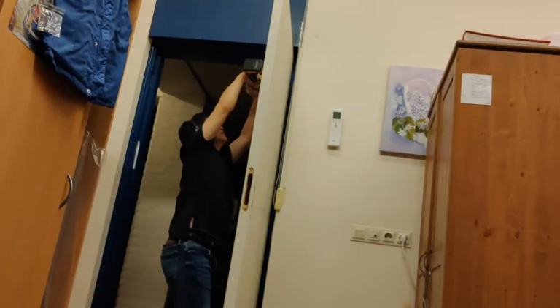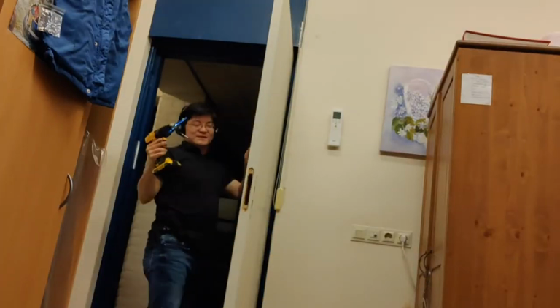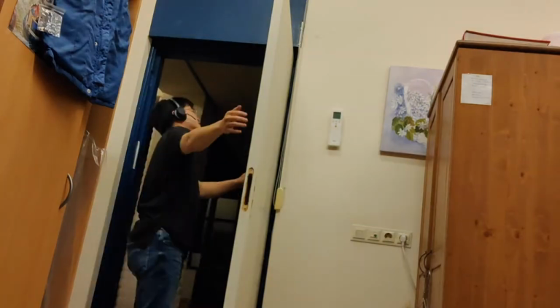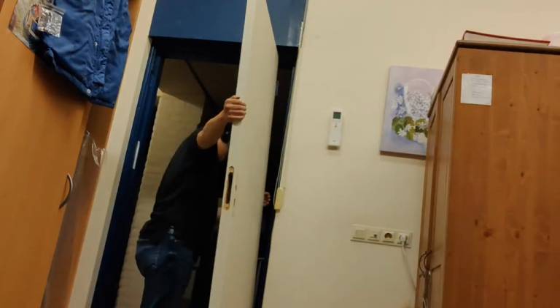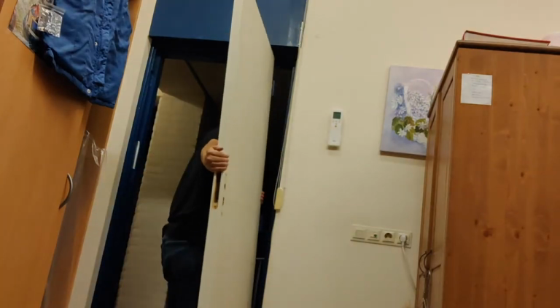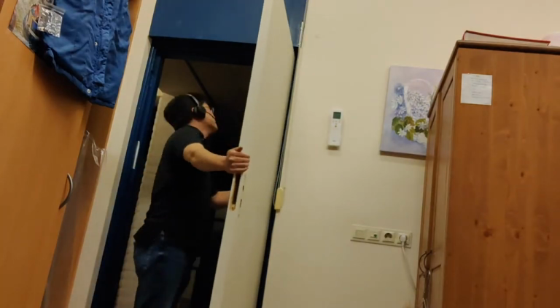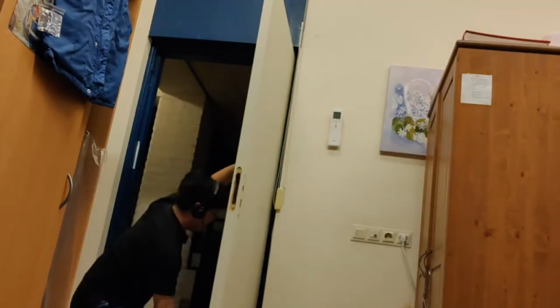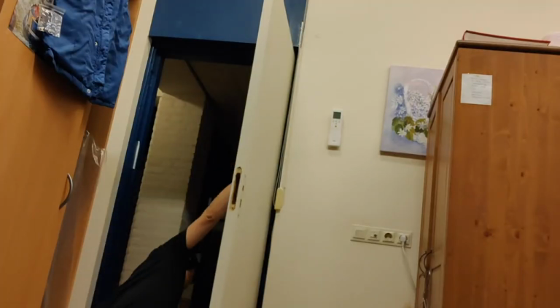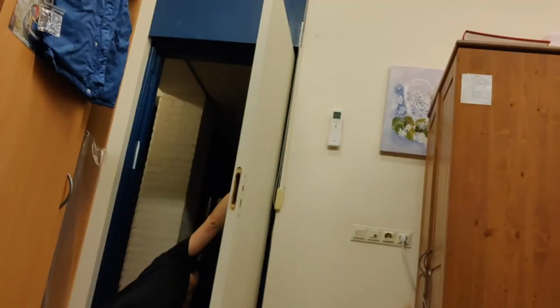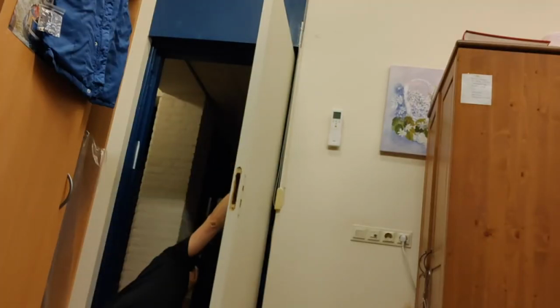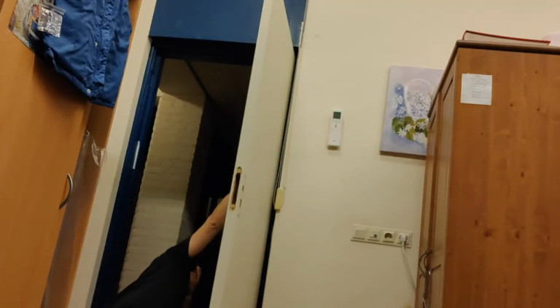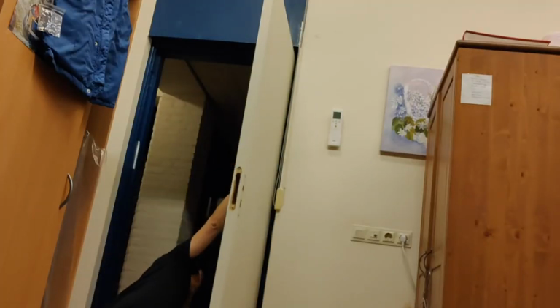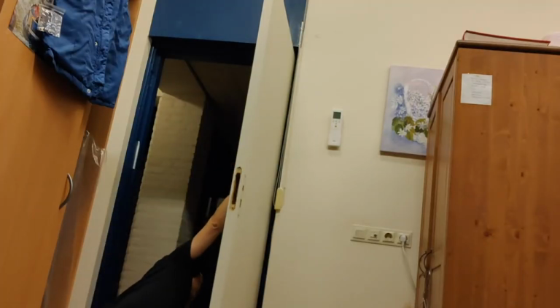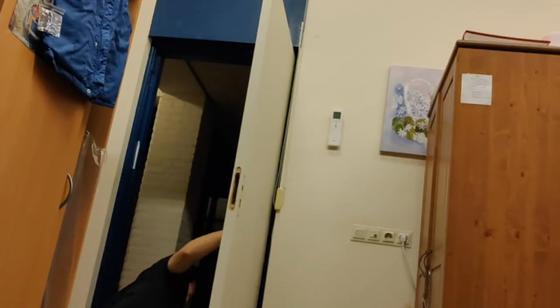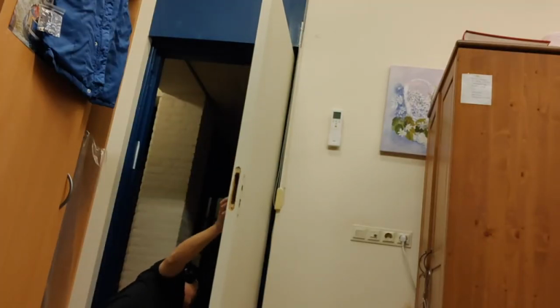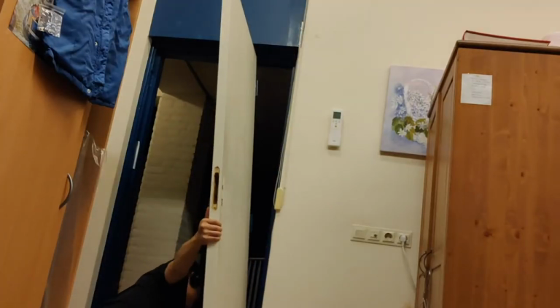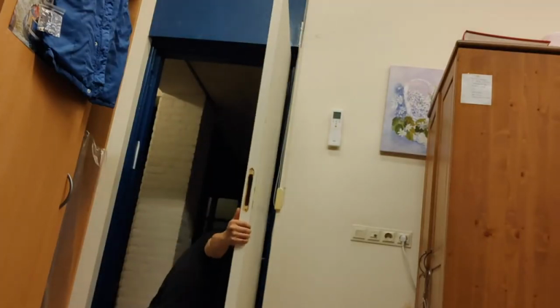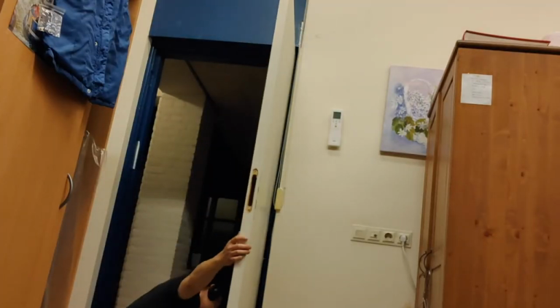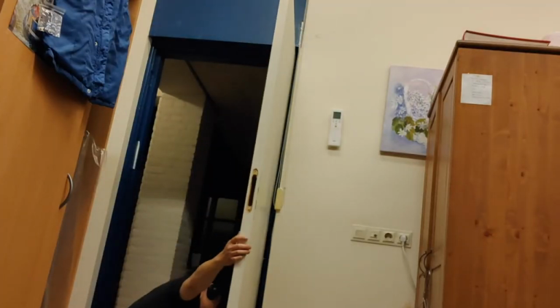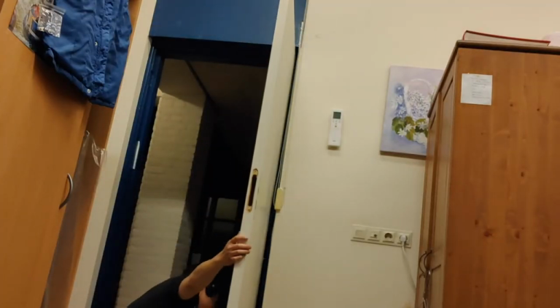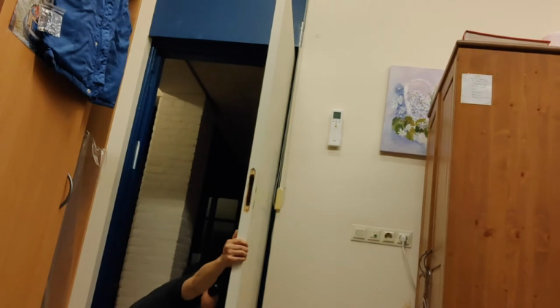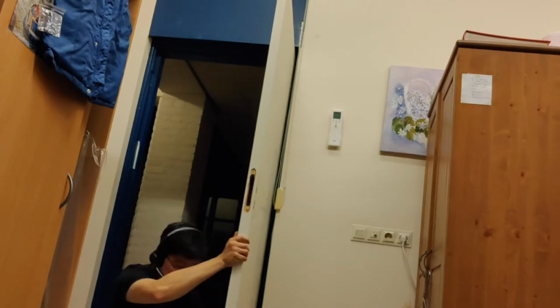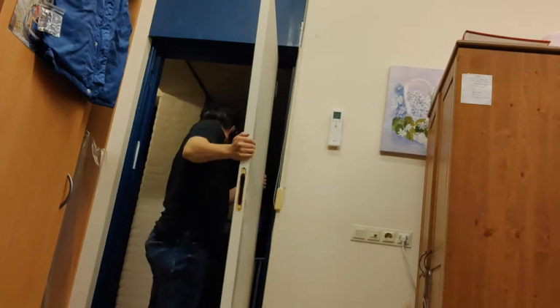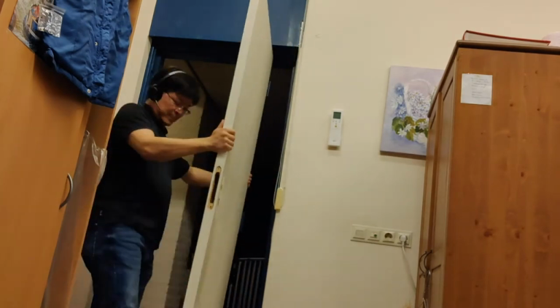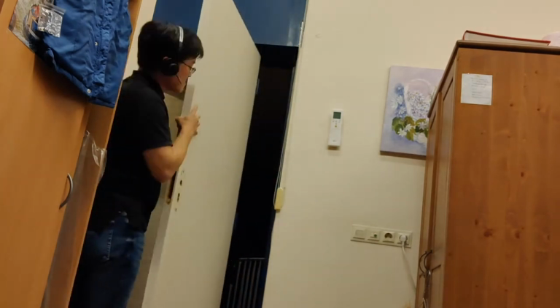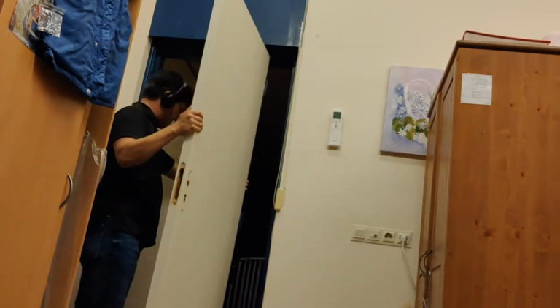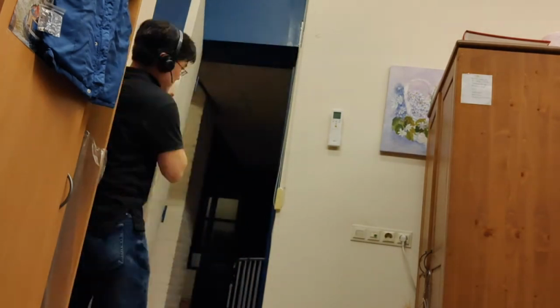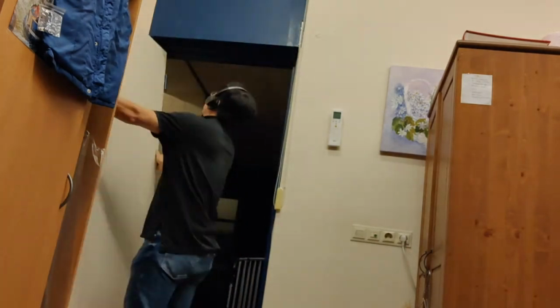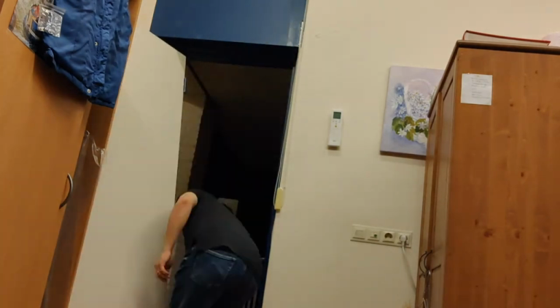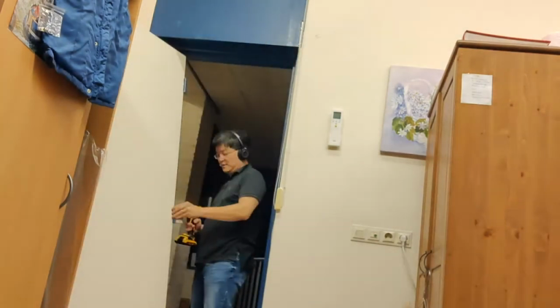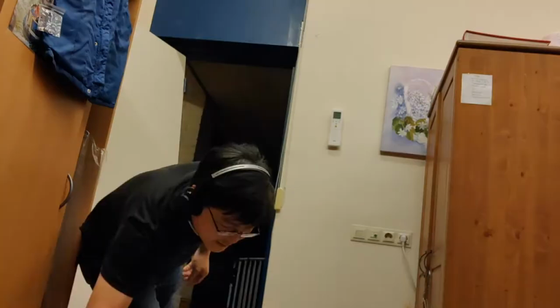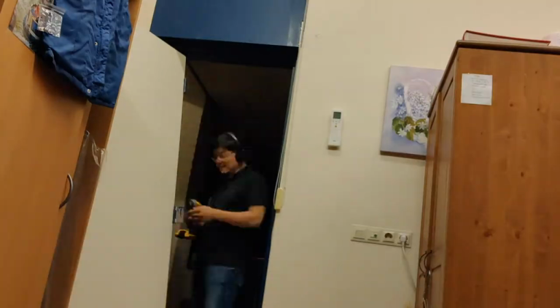Now let's remove the door from the frame. Let's put it against the wall and flip each of the hinges to swing in the opposite direction.